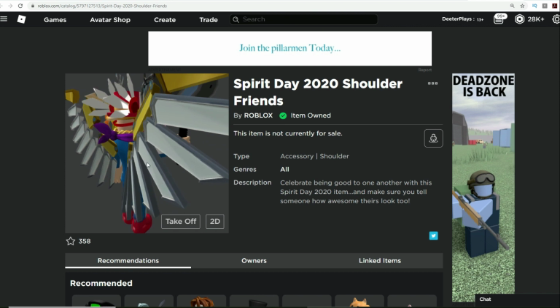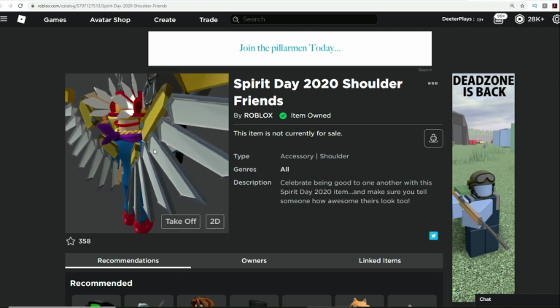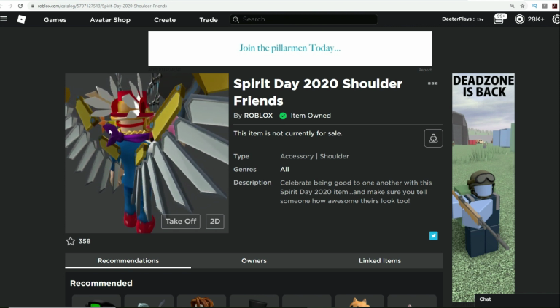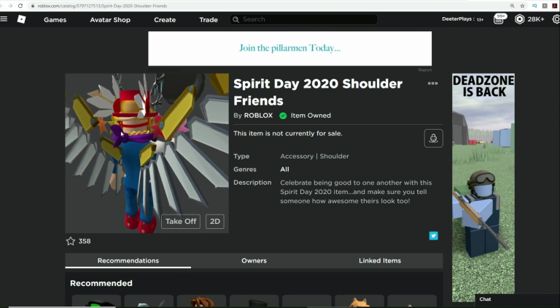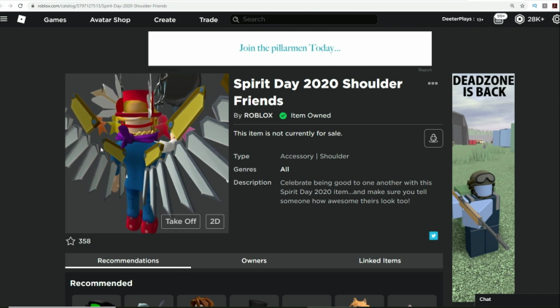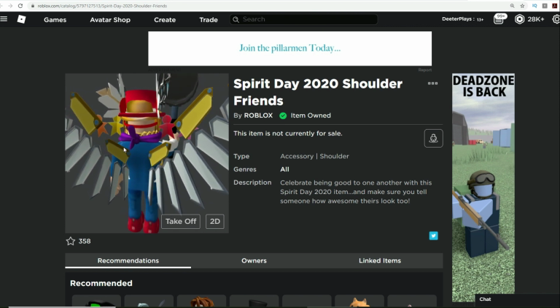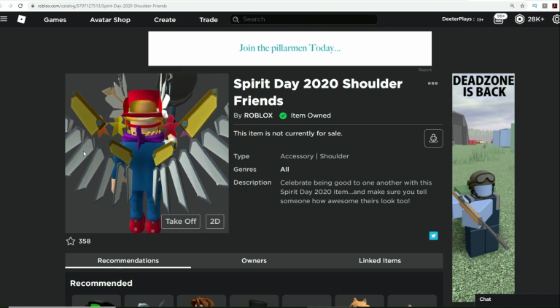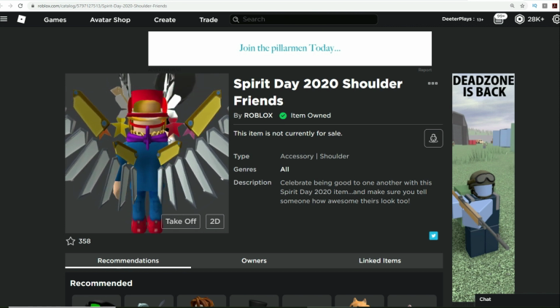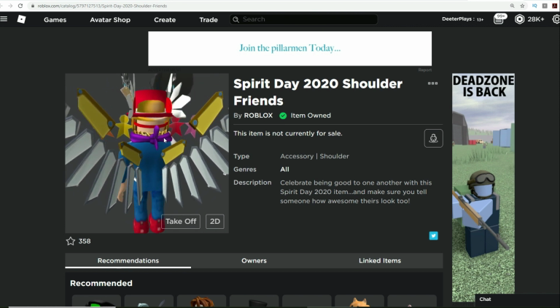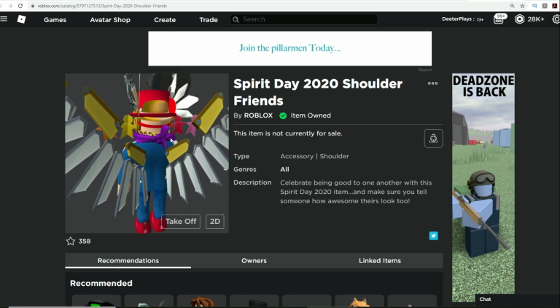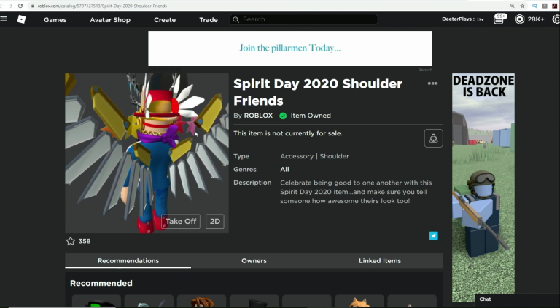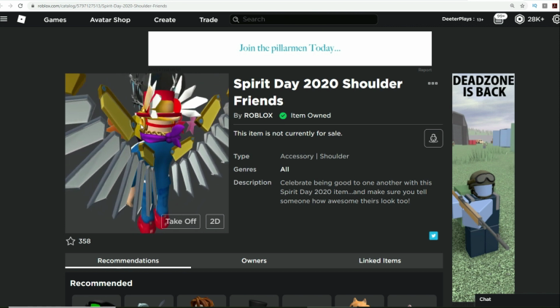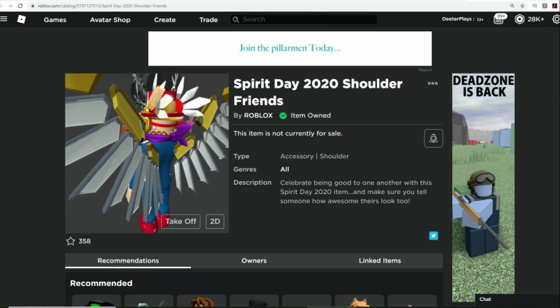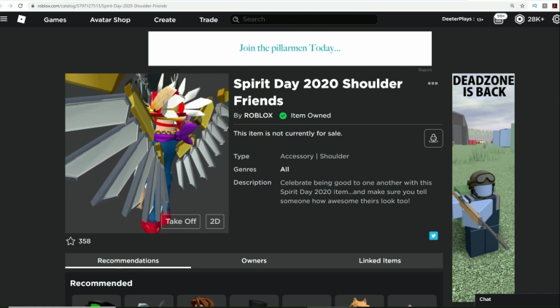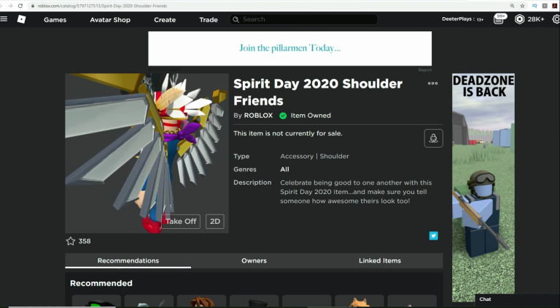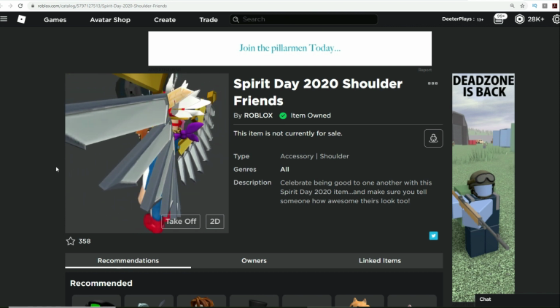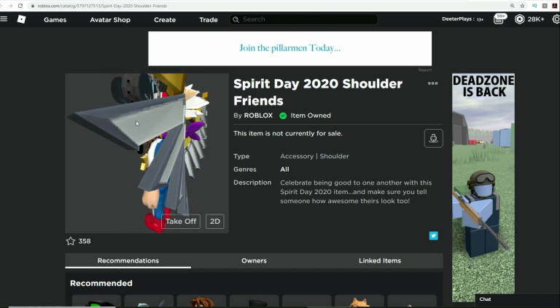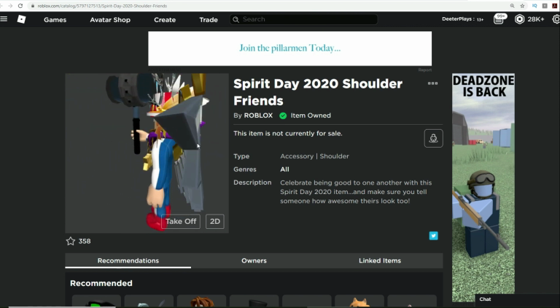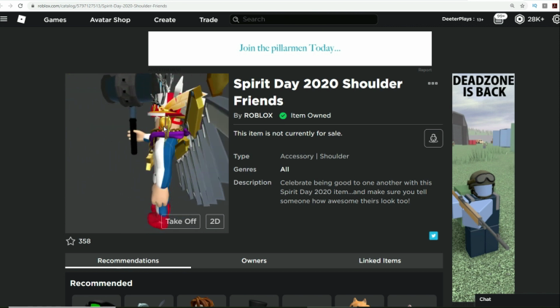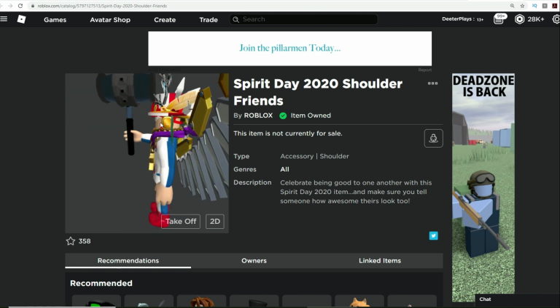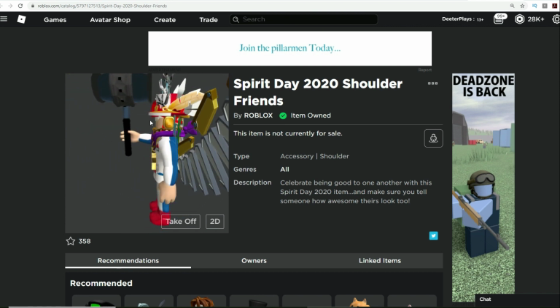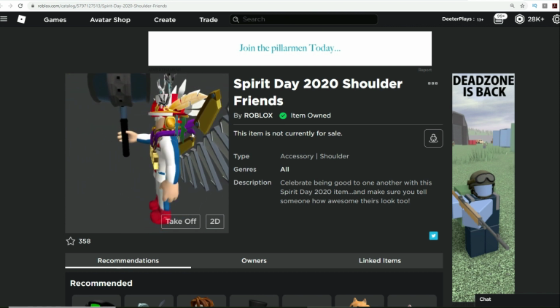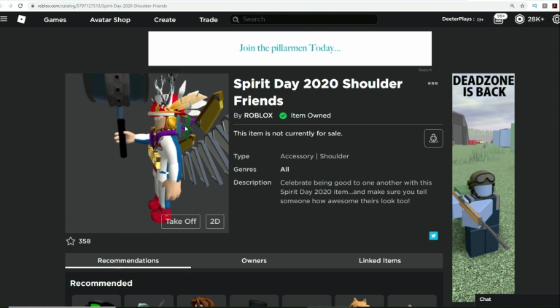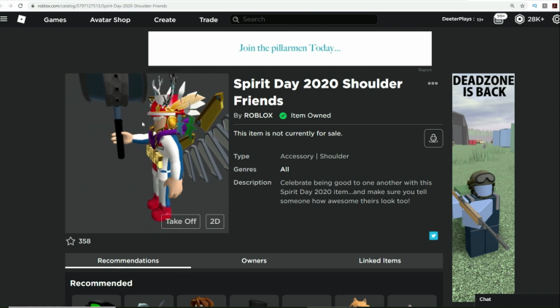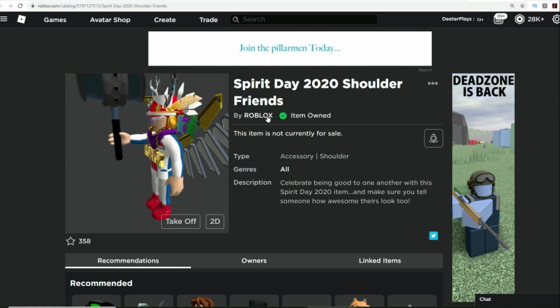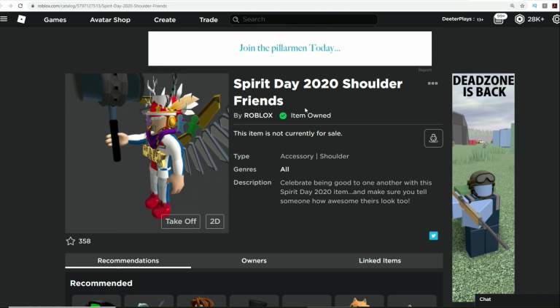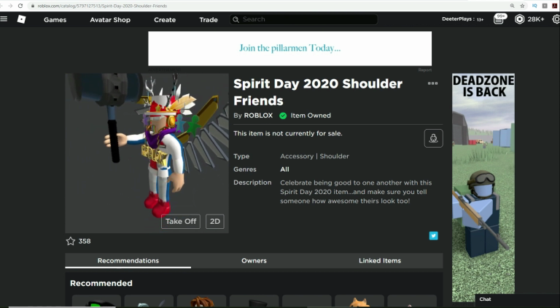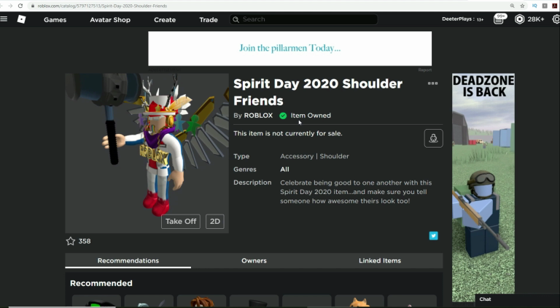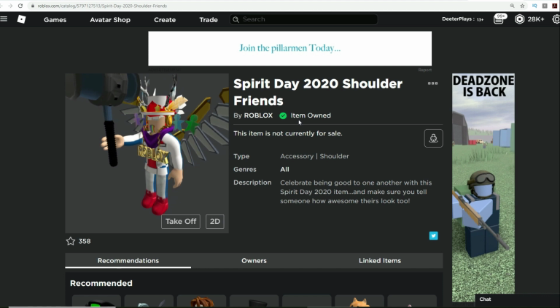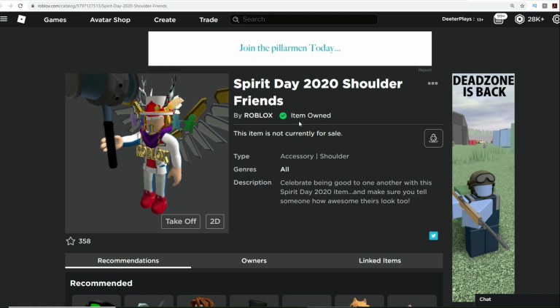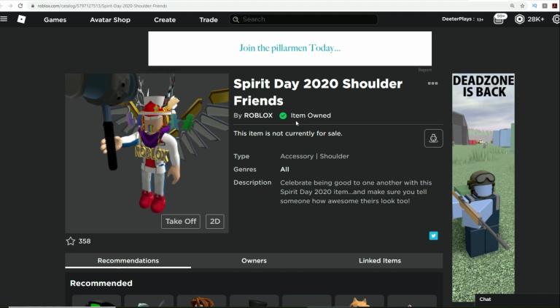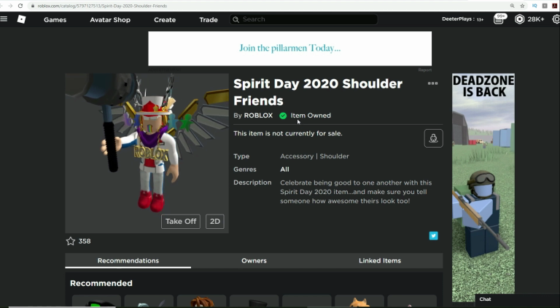When we try it on you can see it's a little bandana and you've got some colored little characters next to you that are on your shoulder.